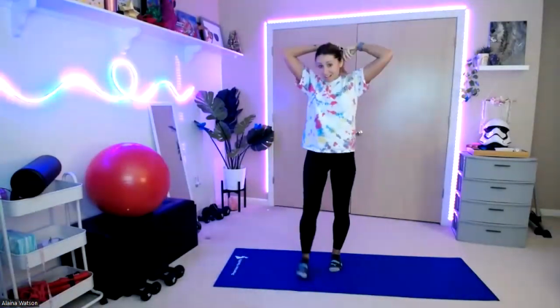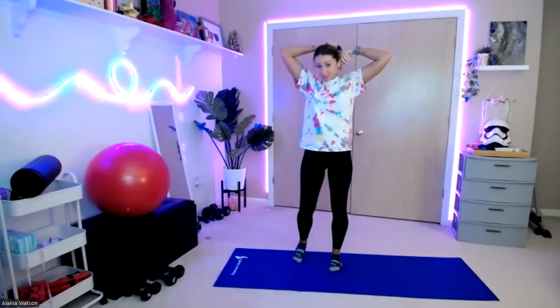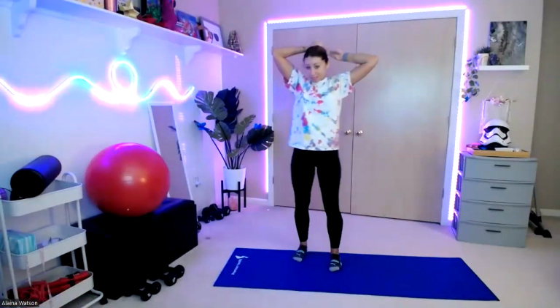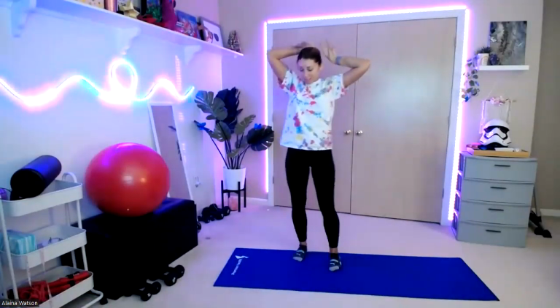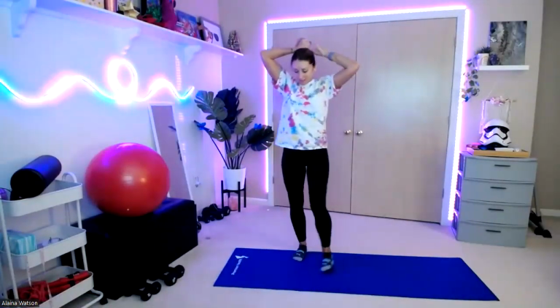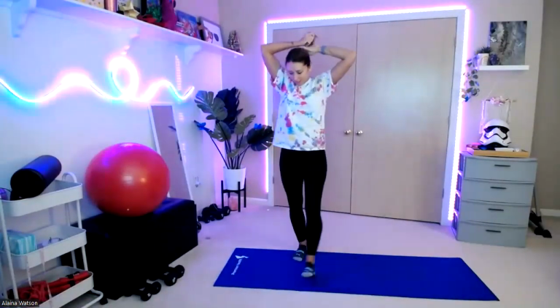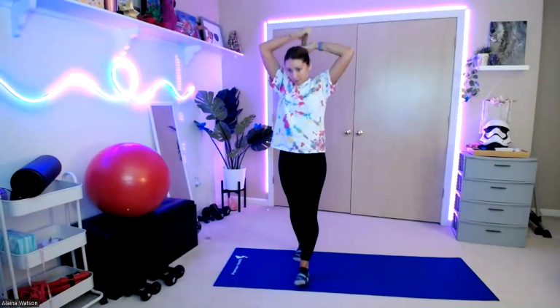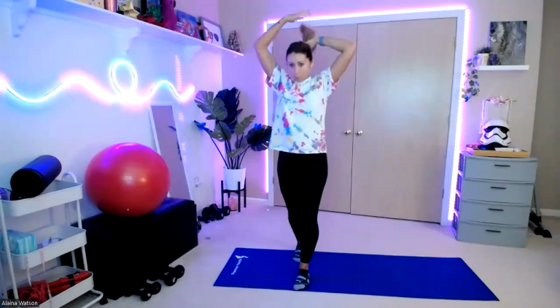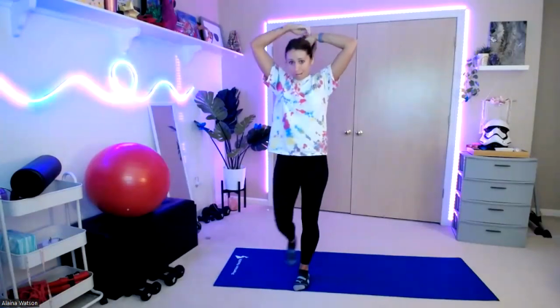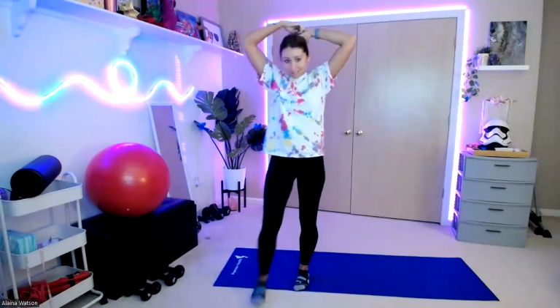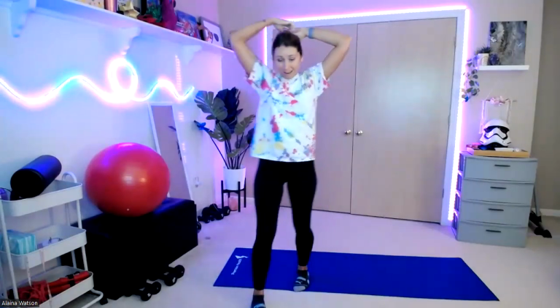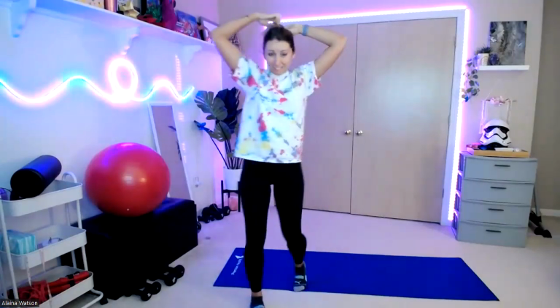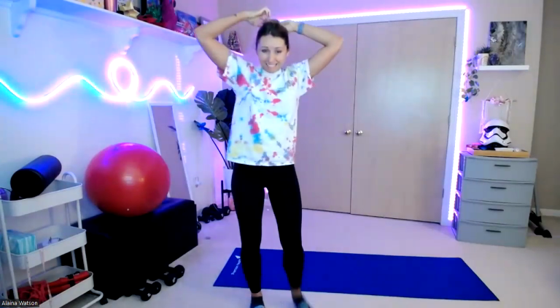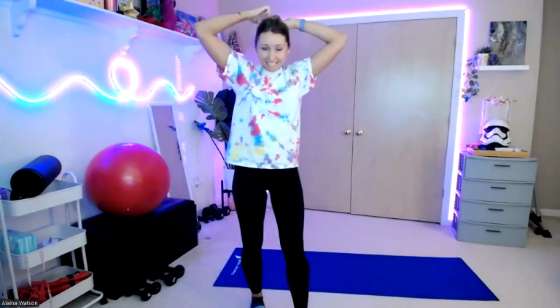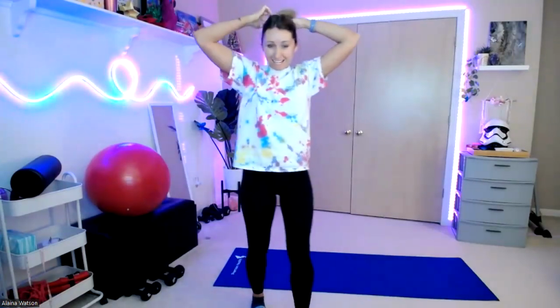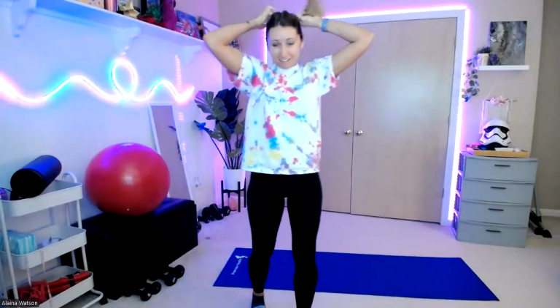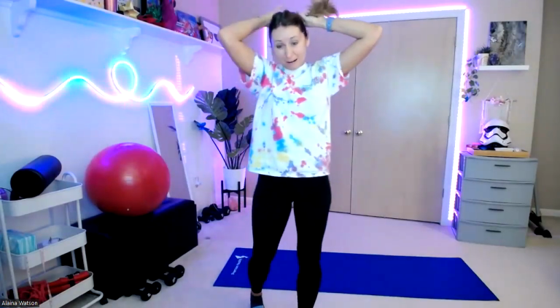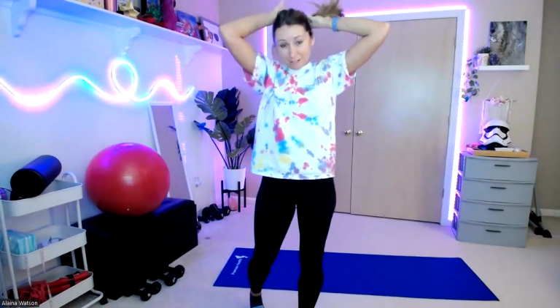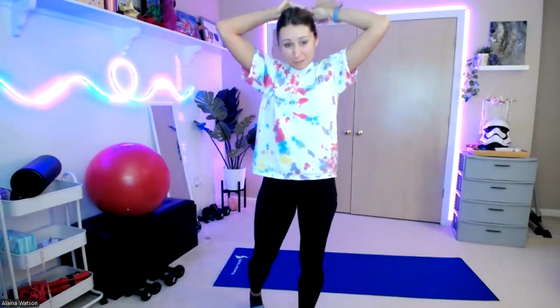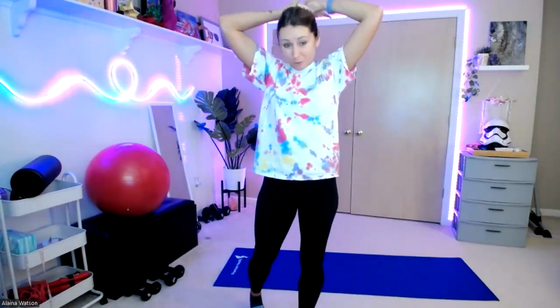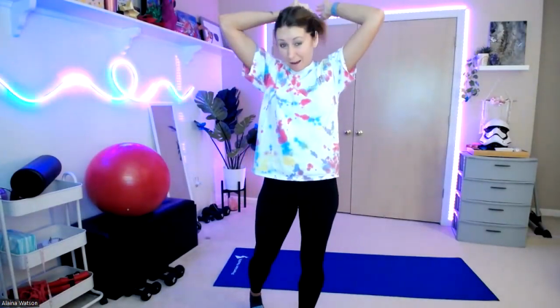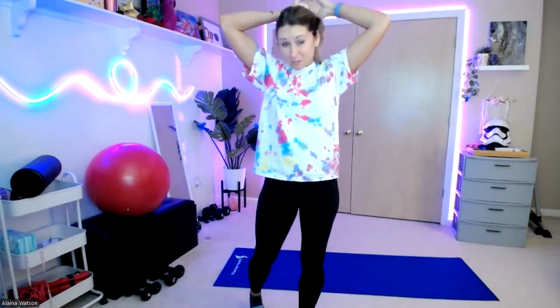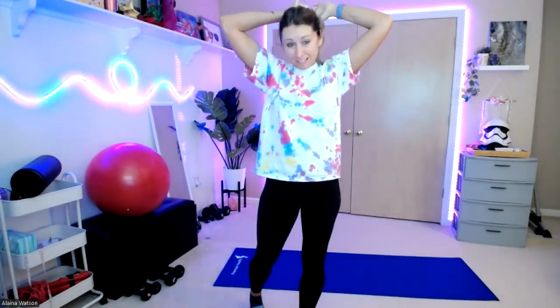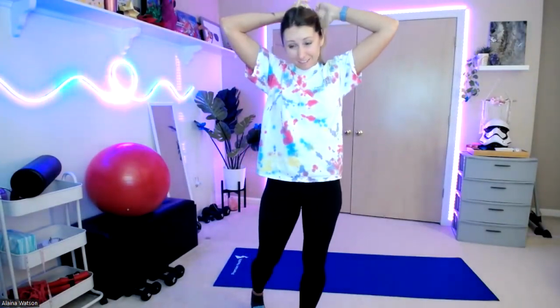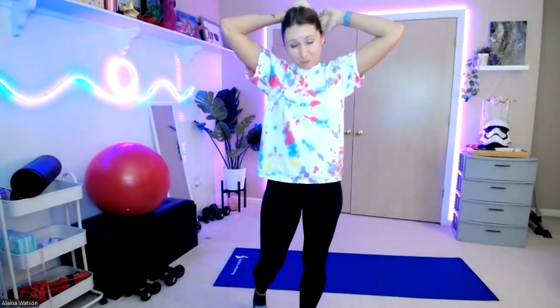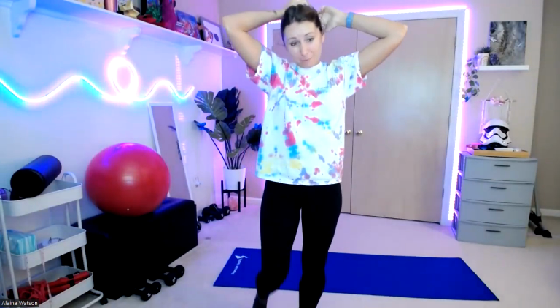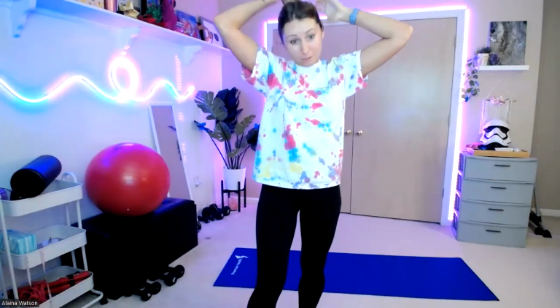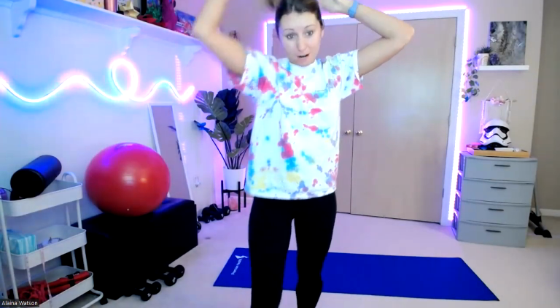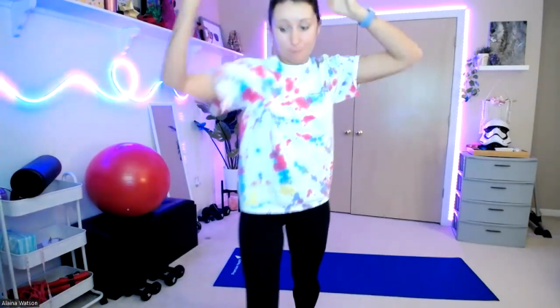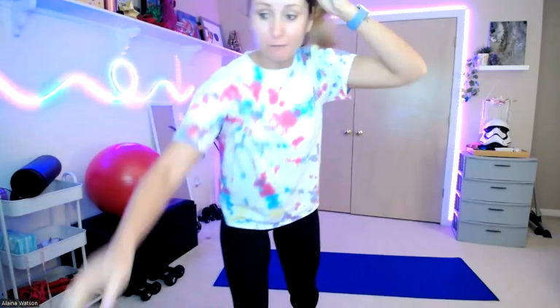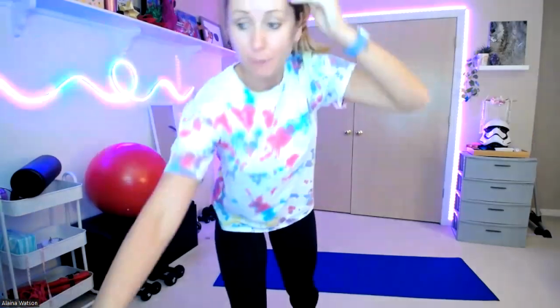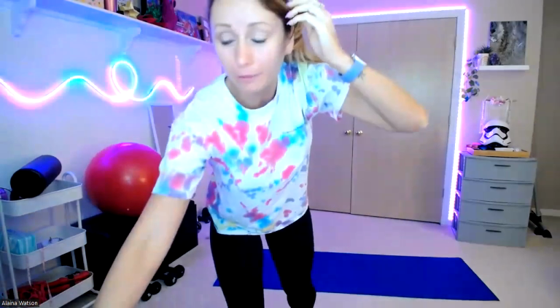So we're going to need some weights. Obviously today, if you have light weights or heavier weights, that is okay. We're going to use a combo of both.